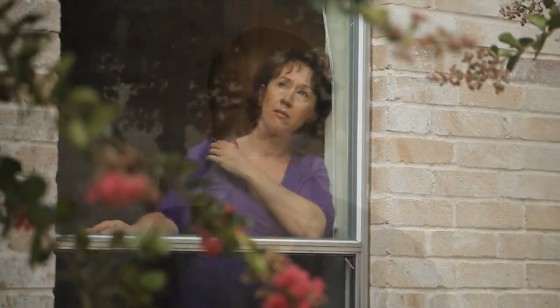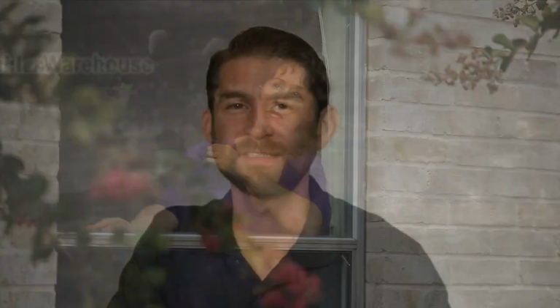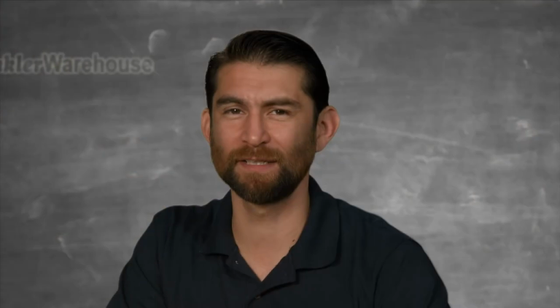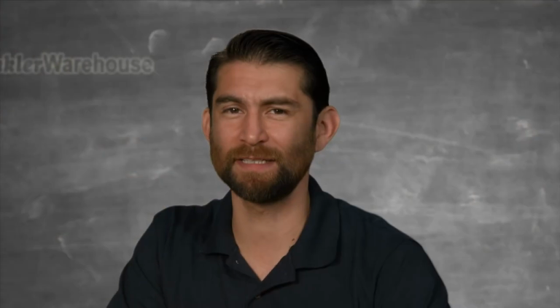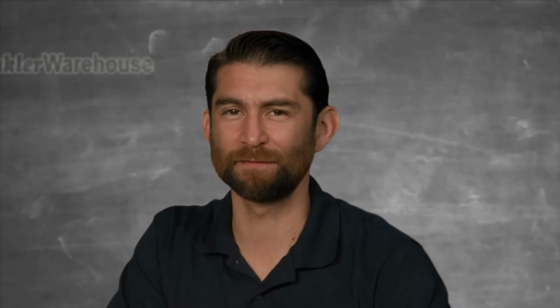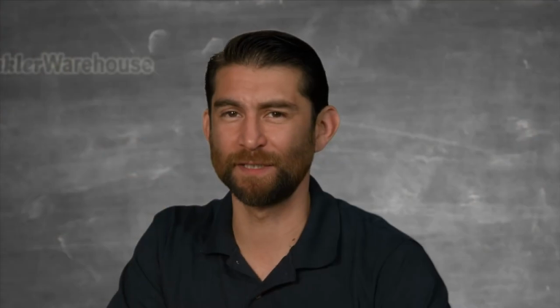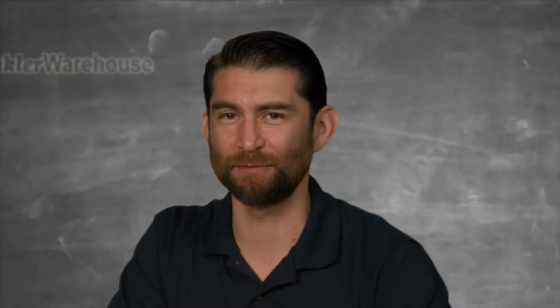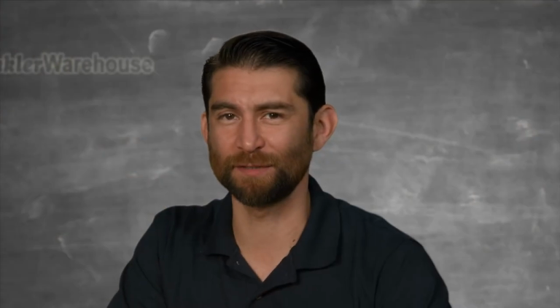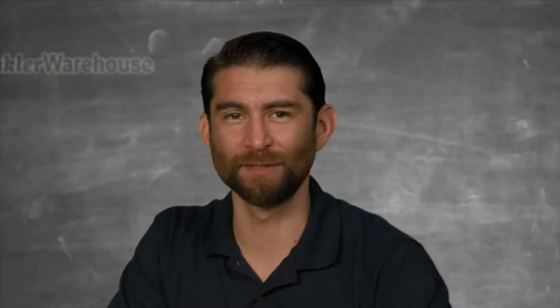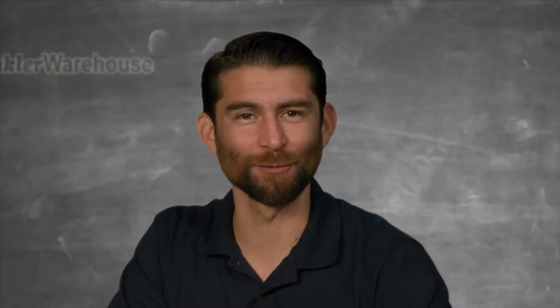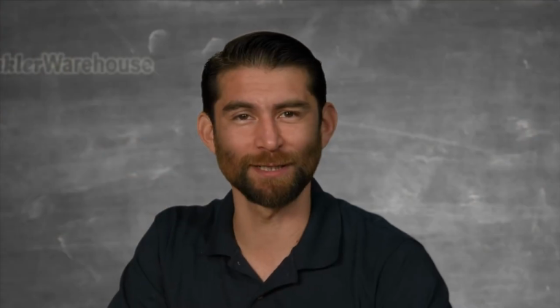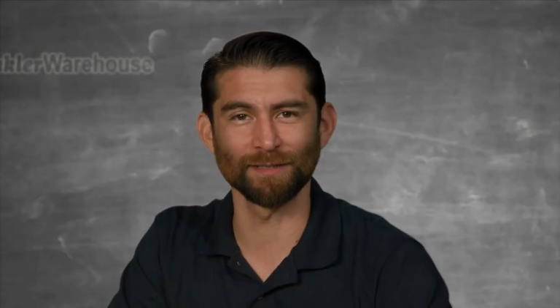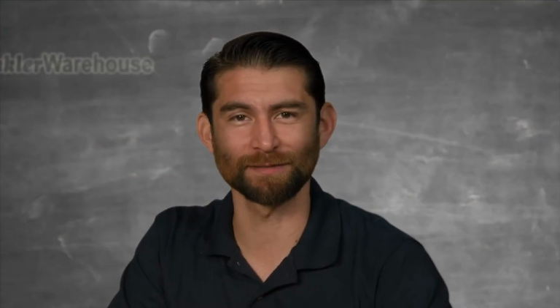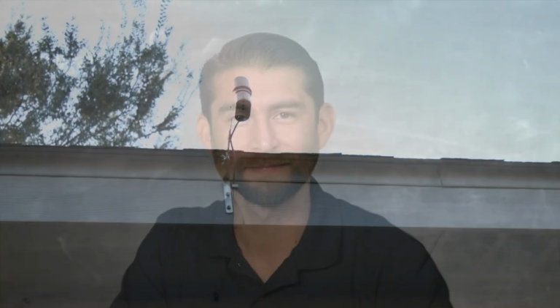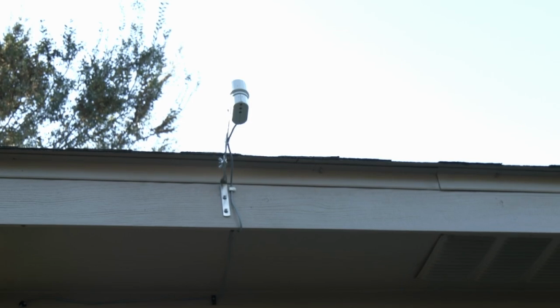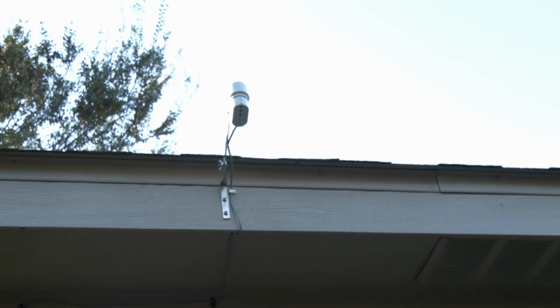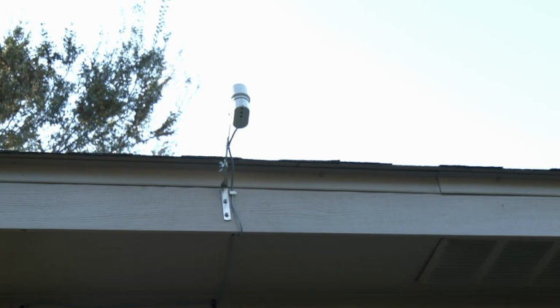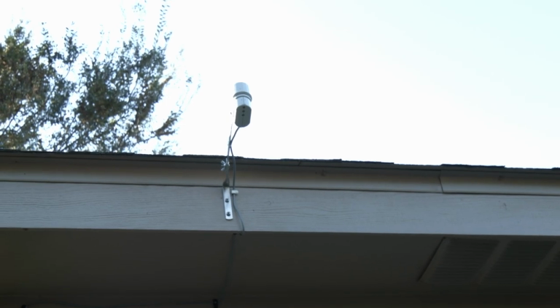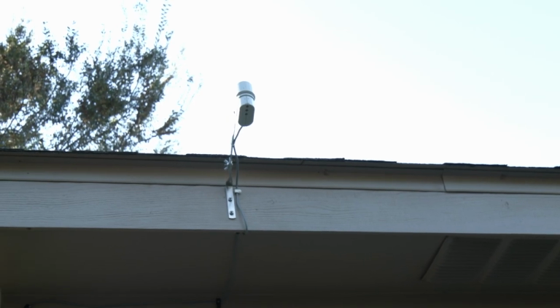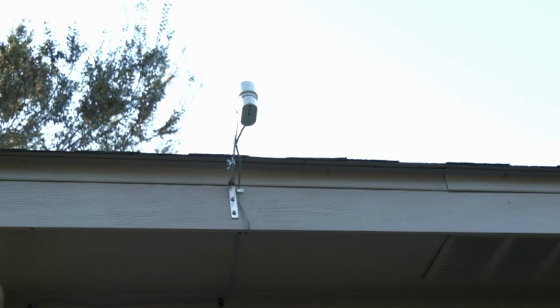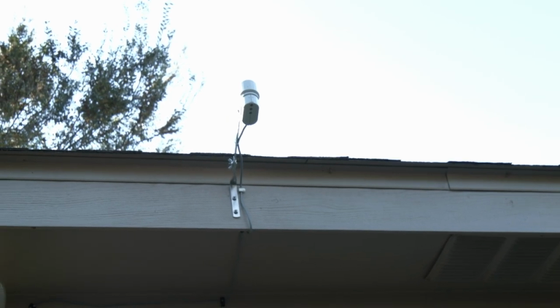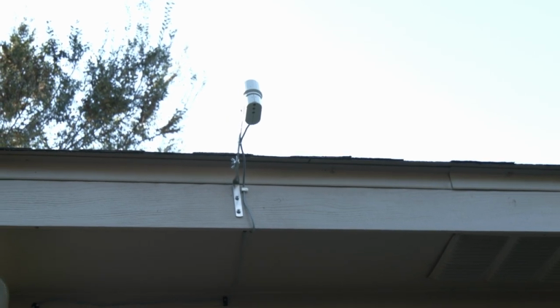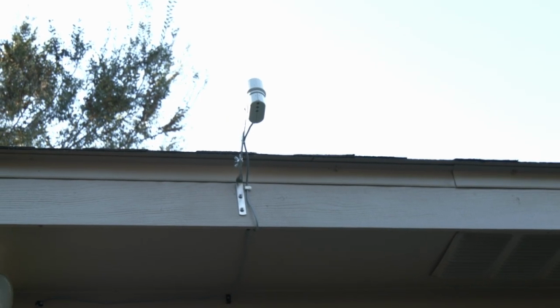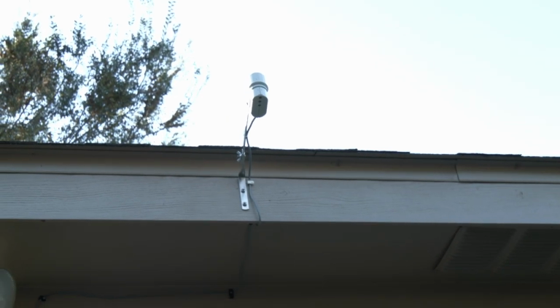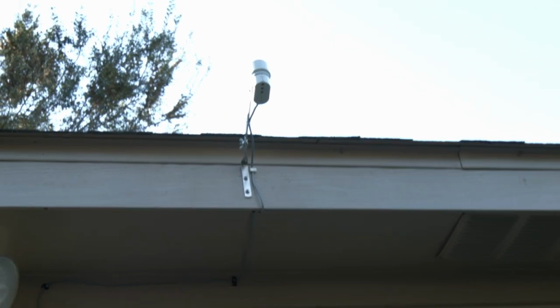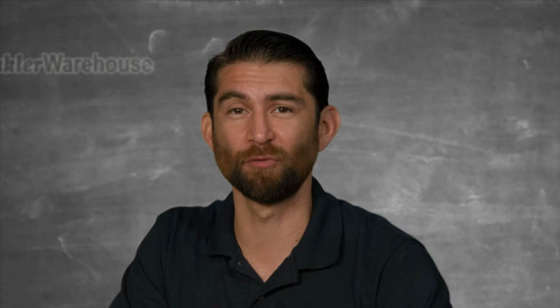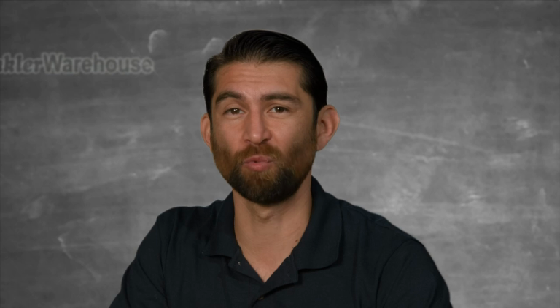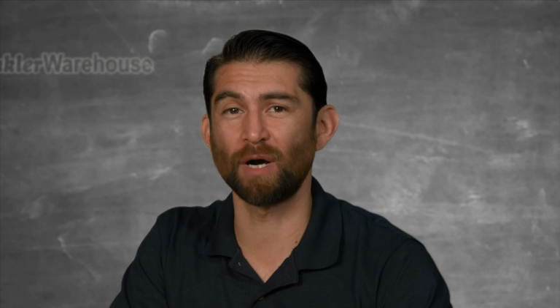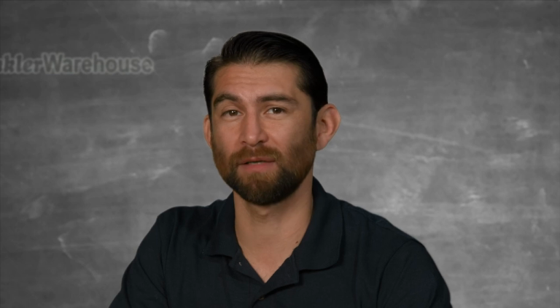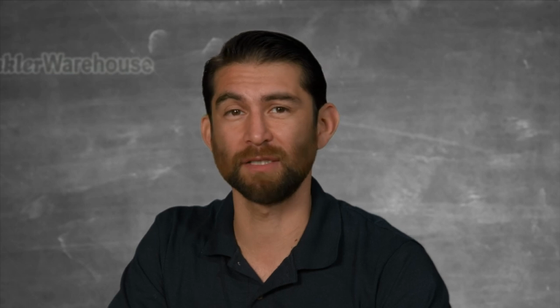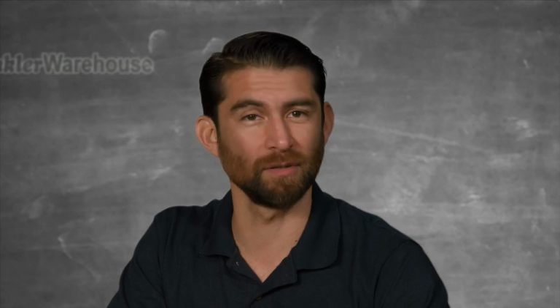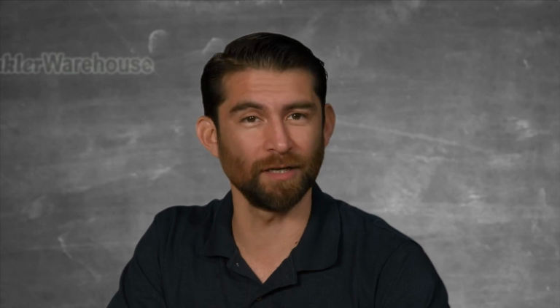It's a good idea for this reason to use a rain sensor. A rain sensor can save you money and help you to avoid waterlogging your lawn.